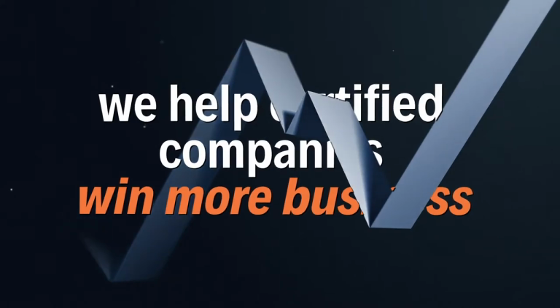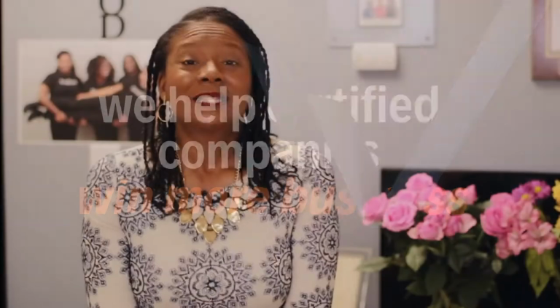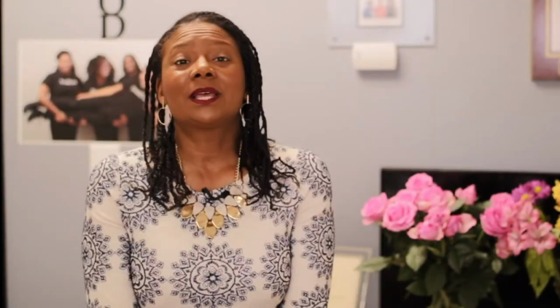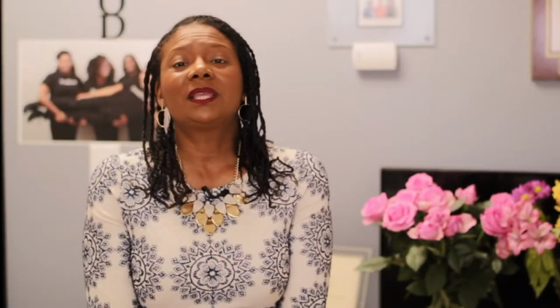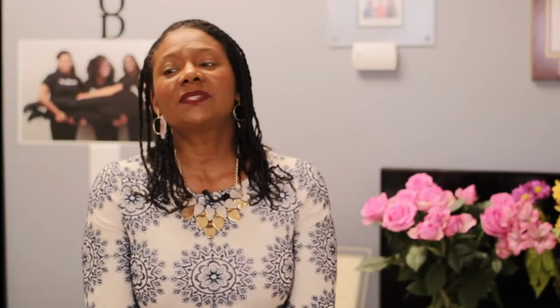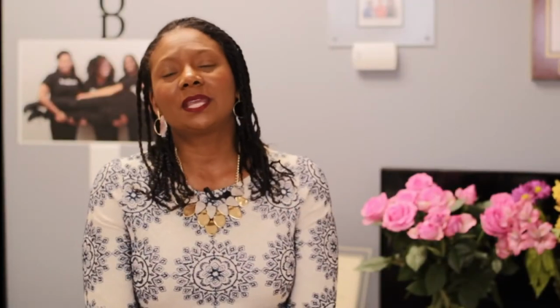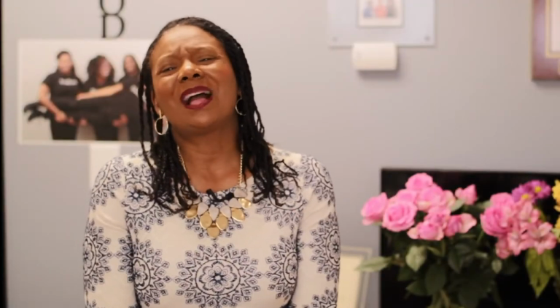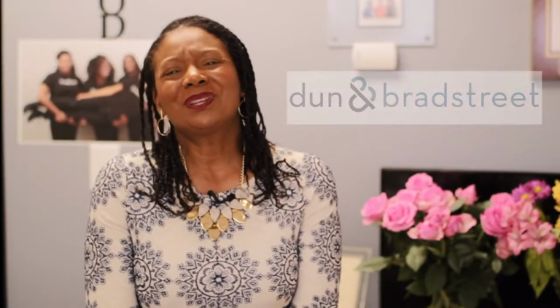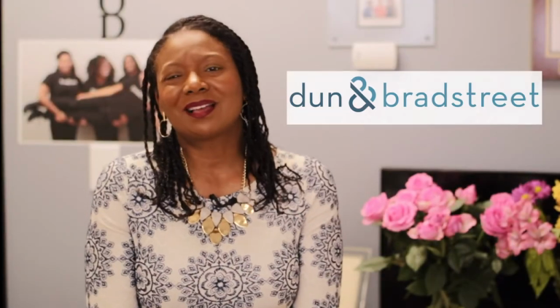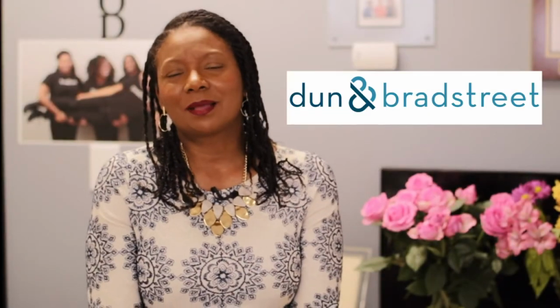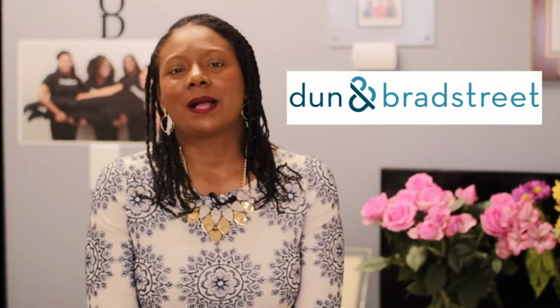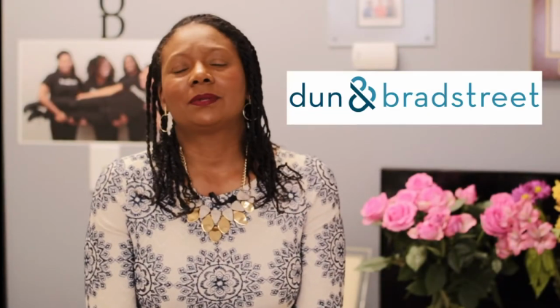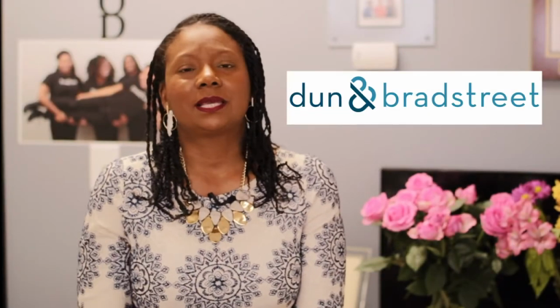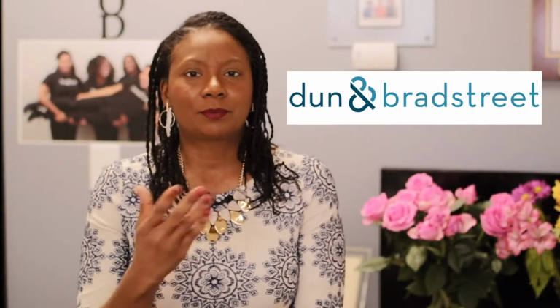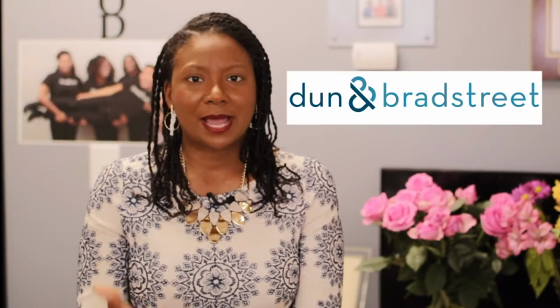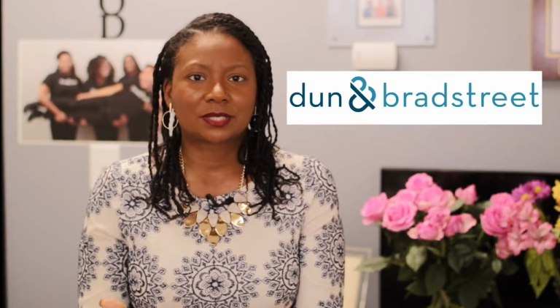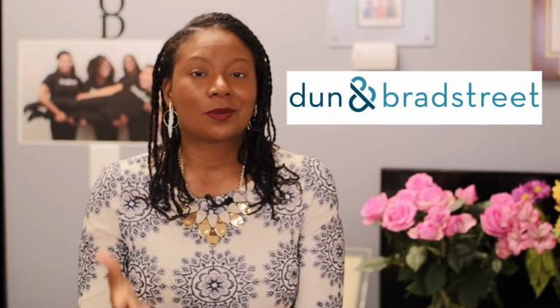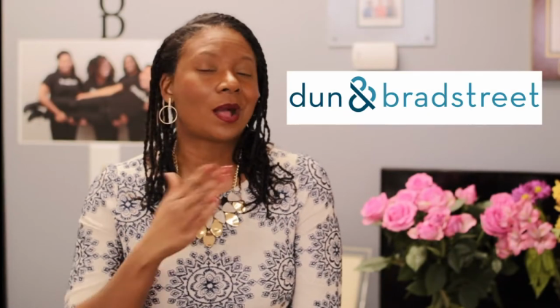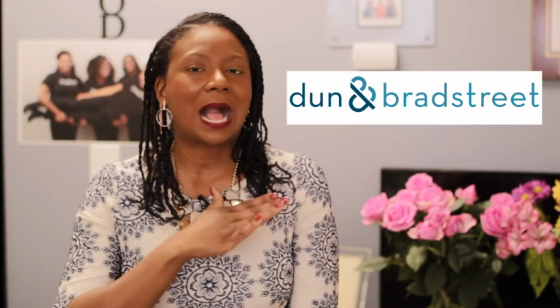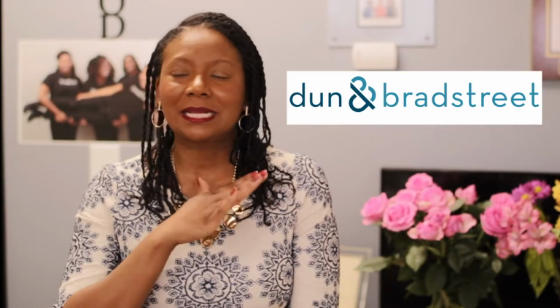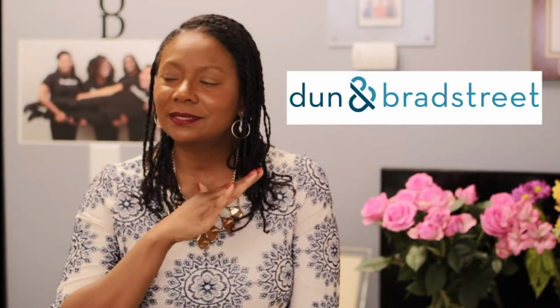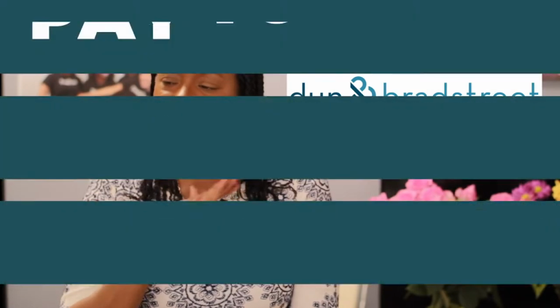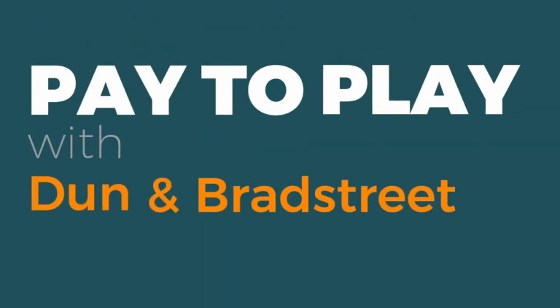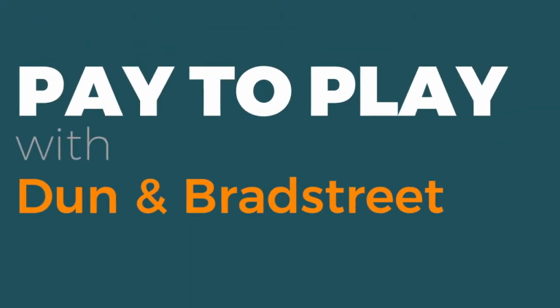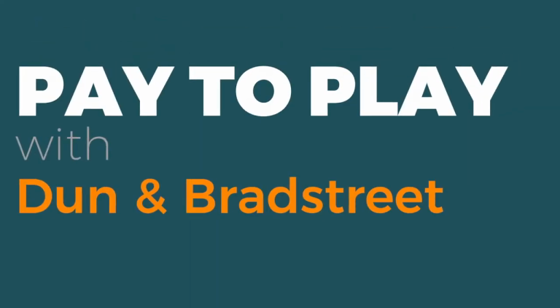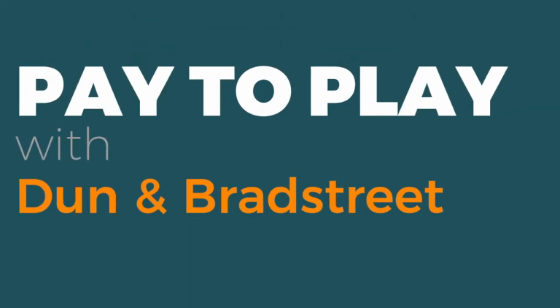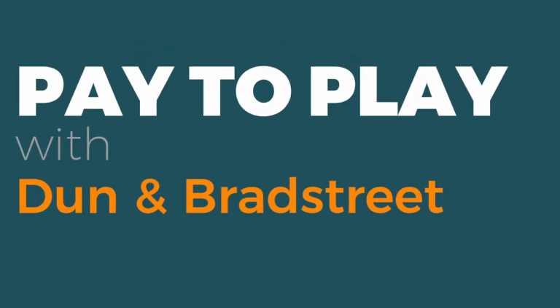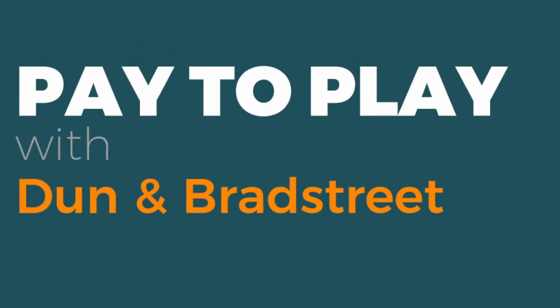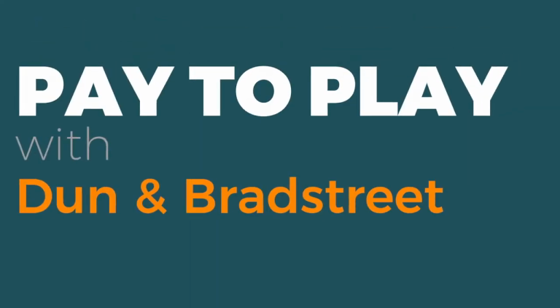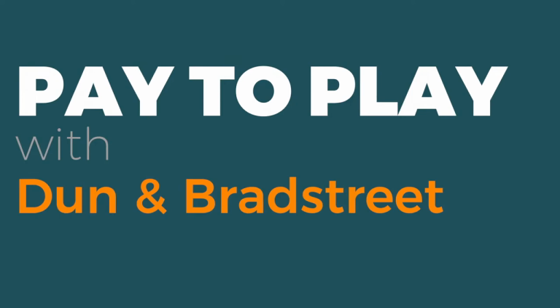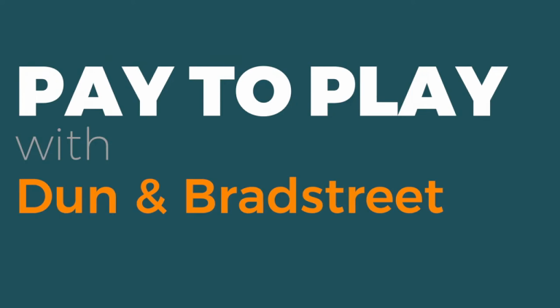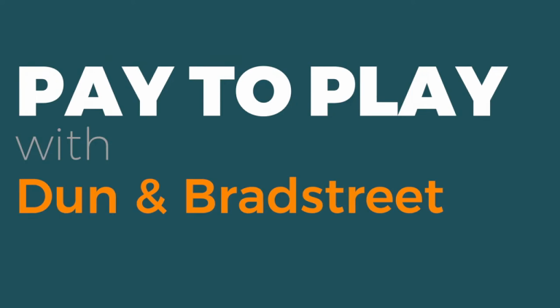In this video, I want to talk about Dun & Bradstreet and why I decided to pay to play with Dun & Bradstreet.